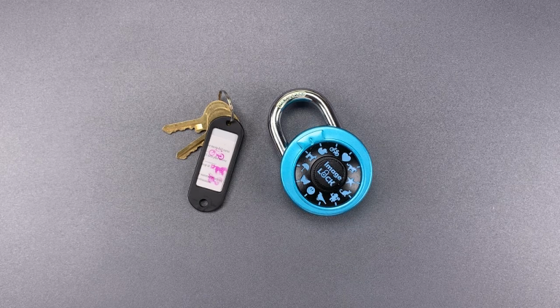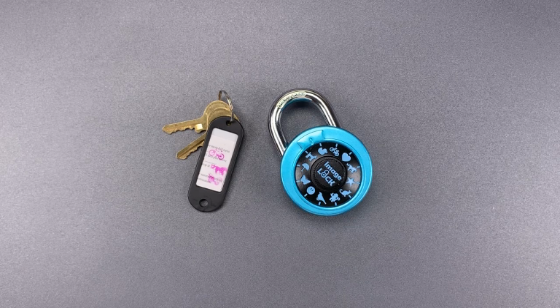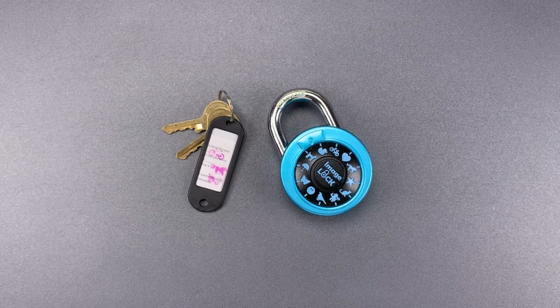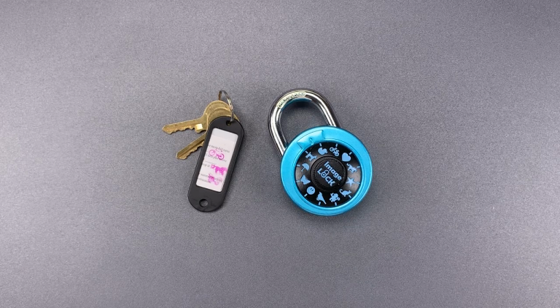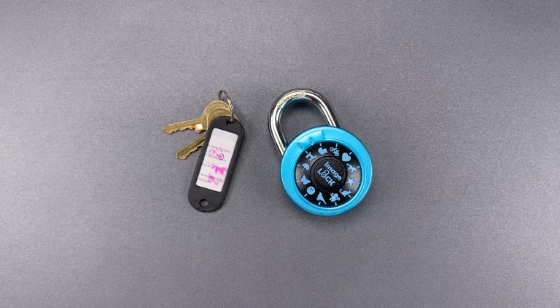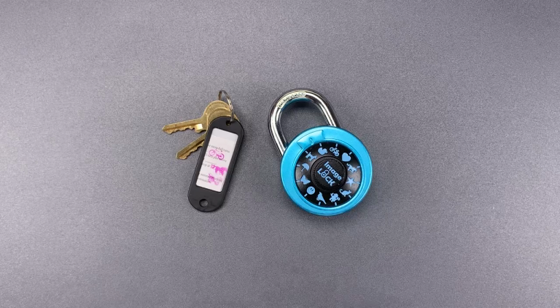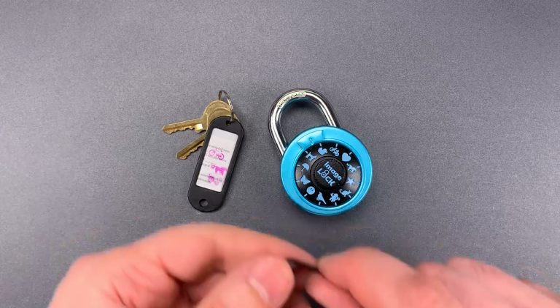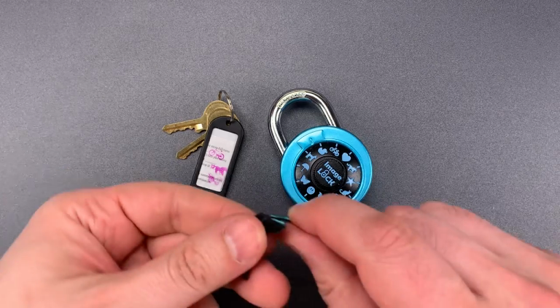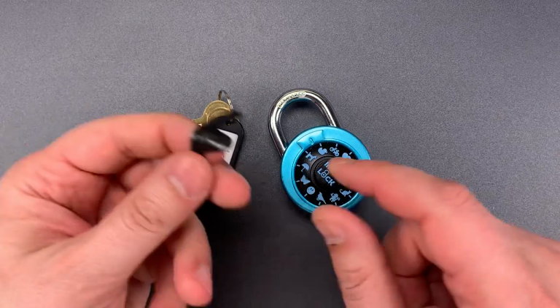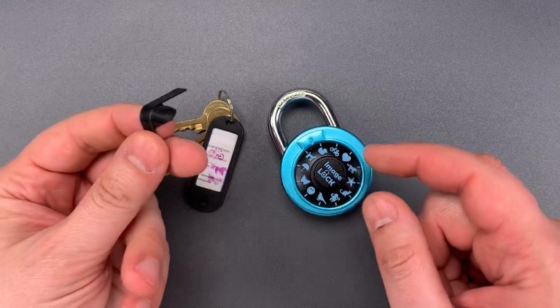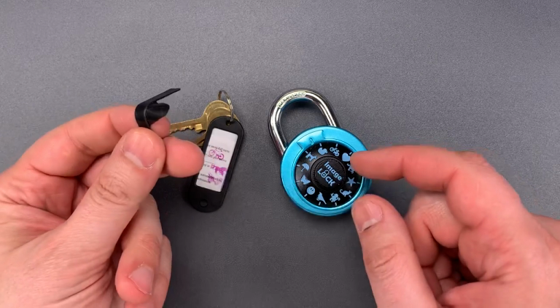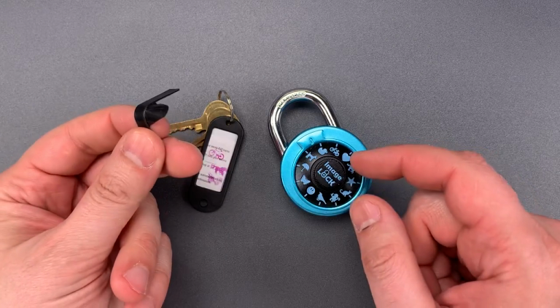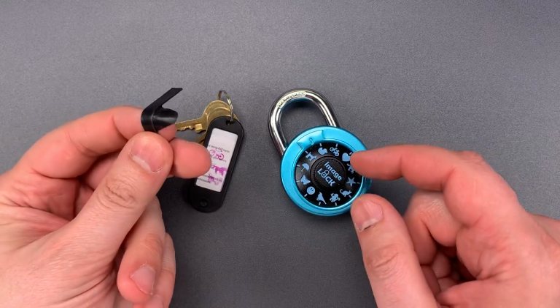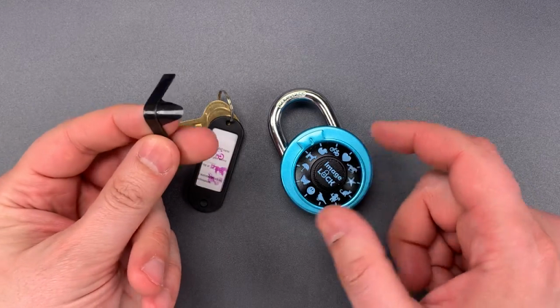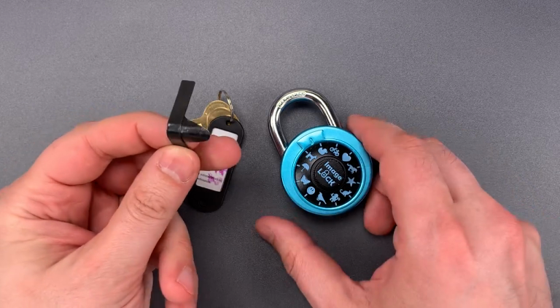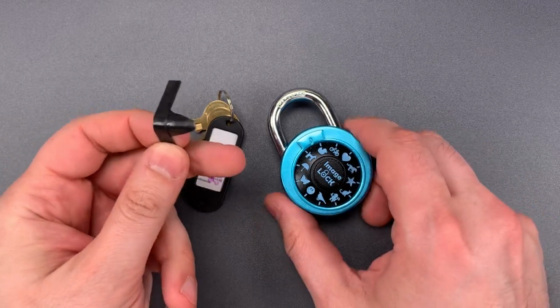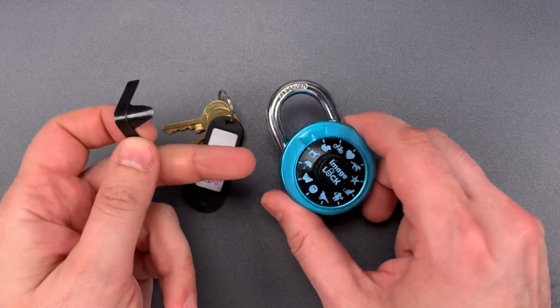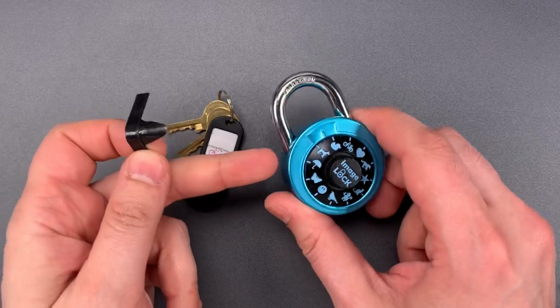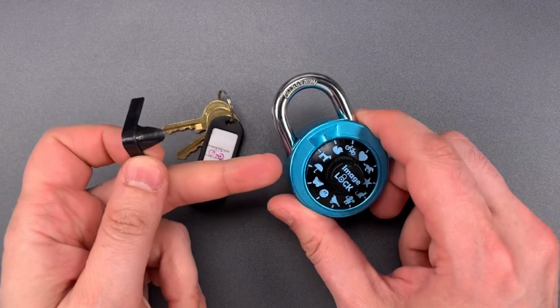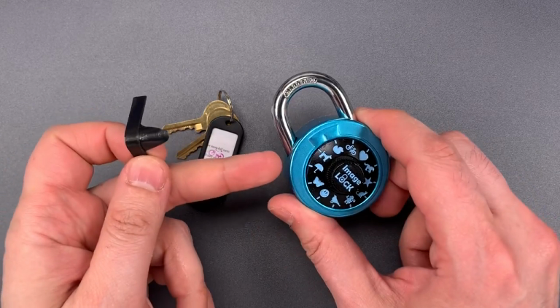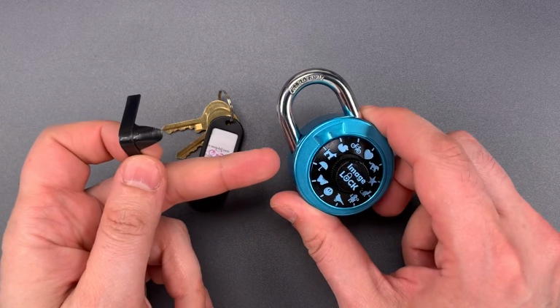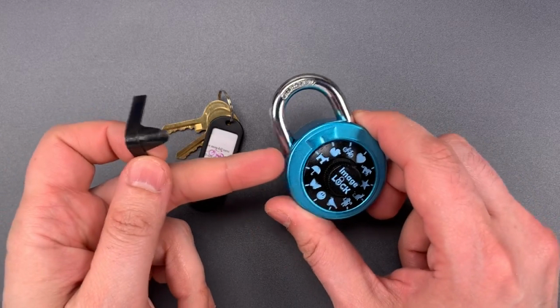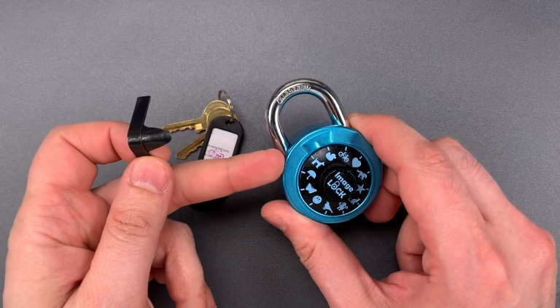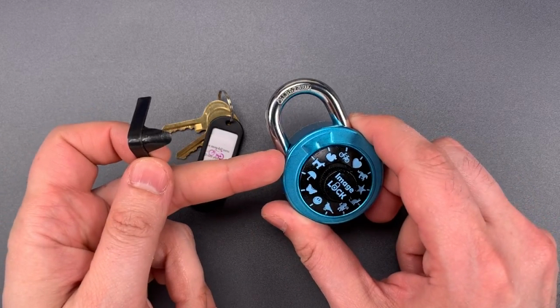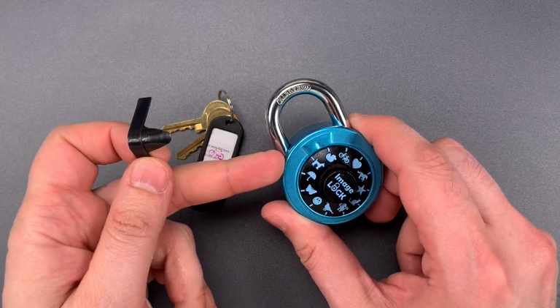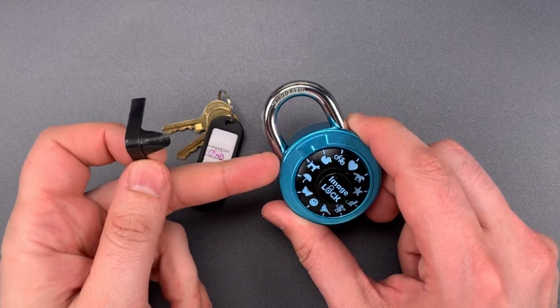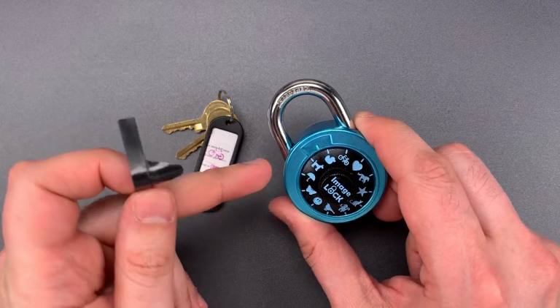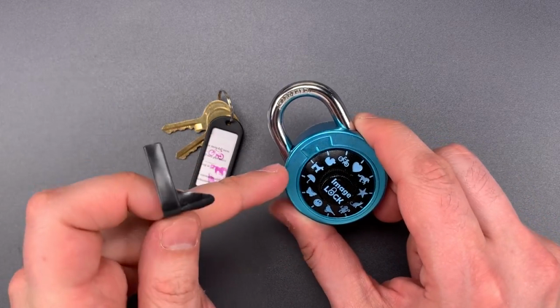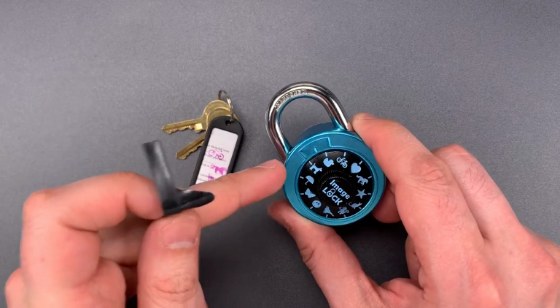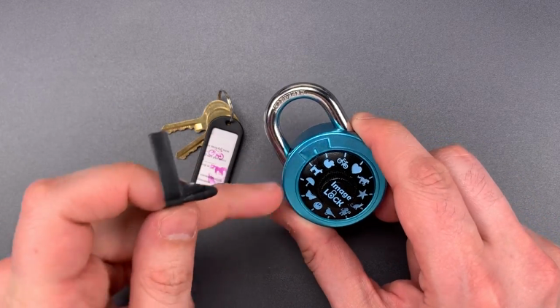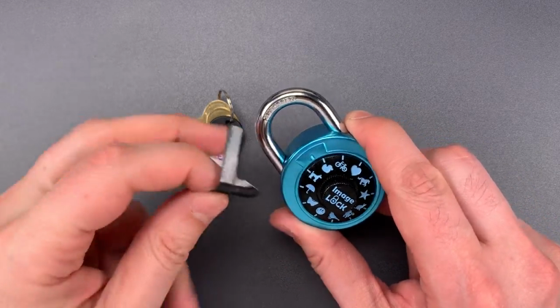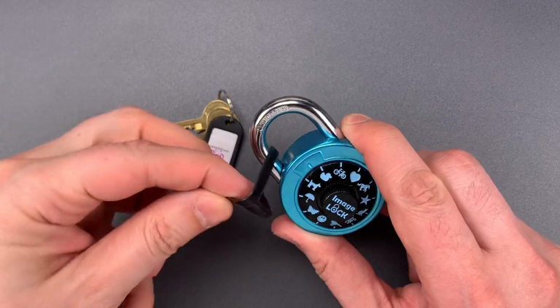The first is a common shimming attack. These locks have only one lug, and it's on the left side.